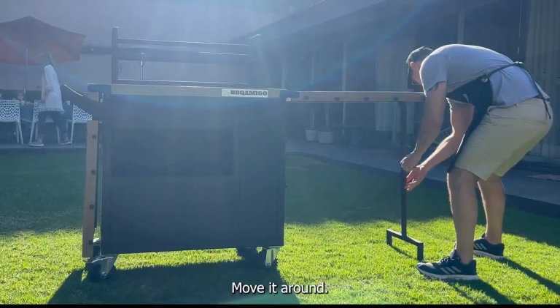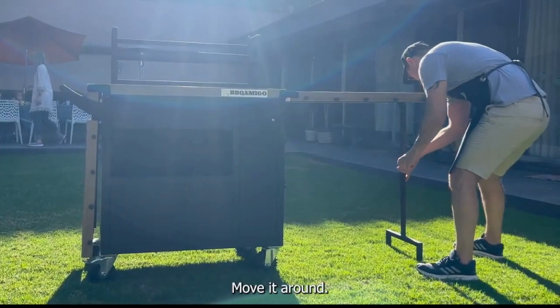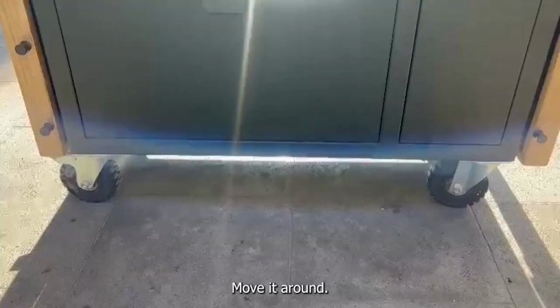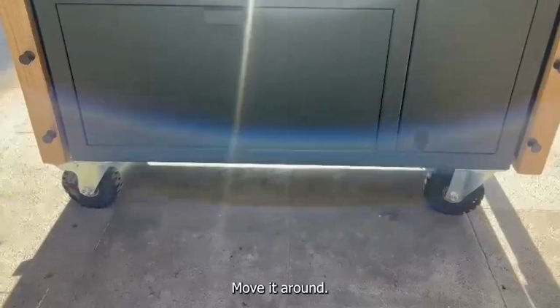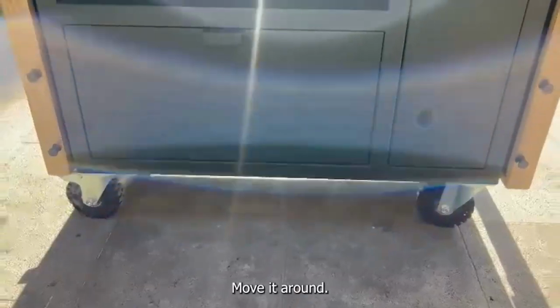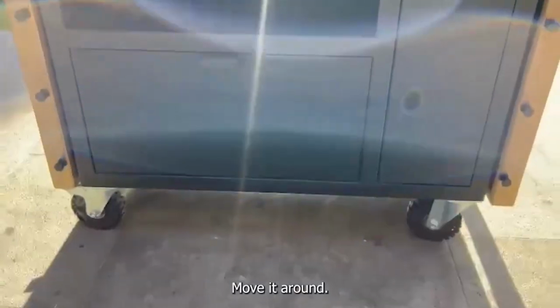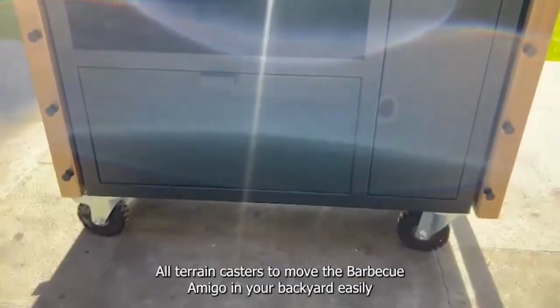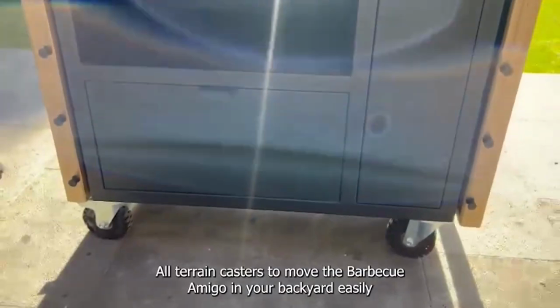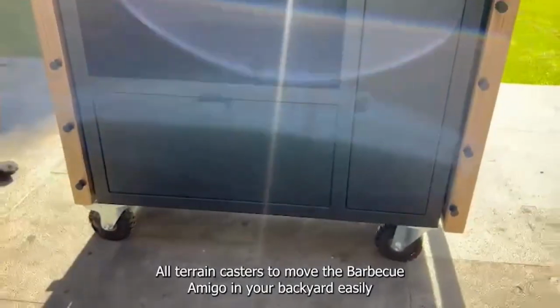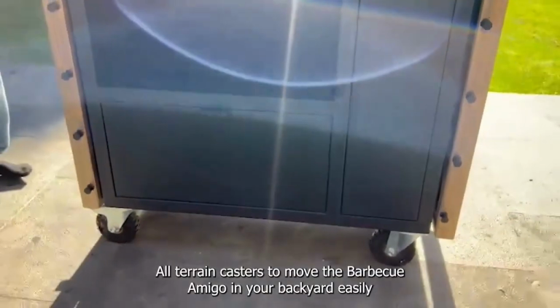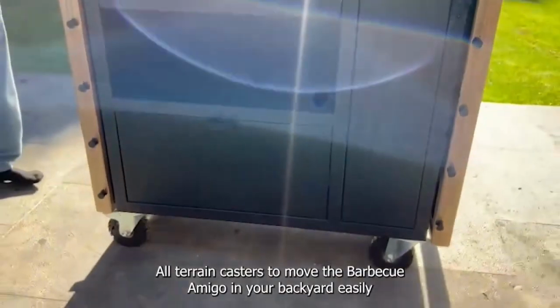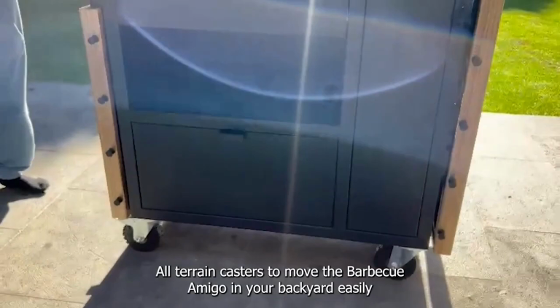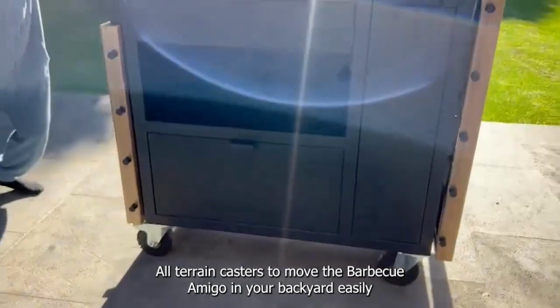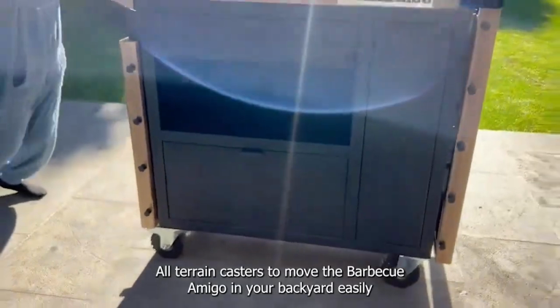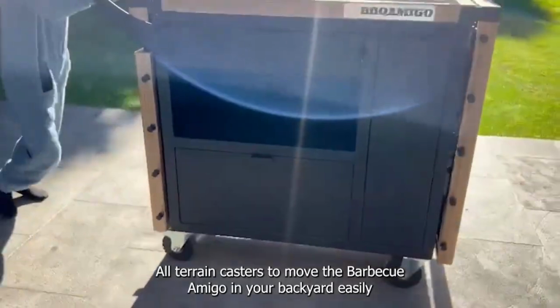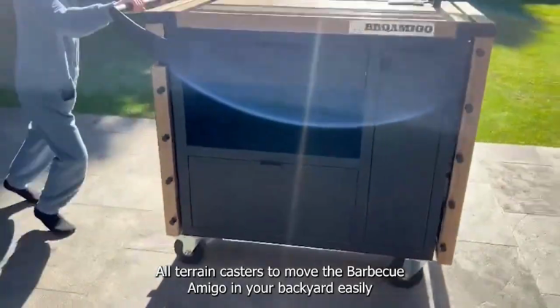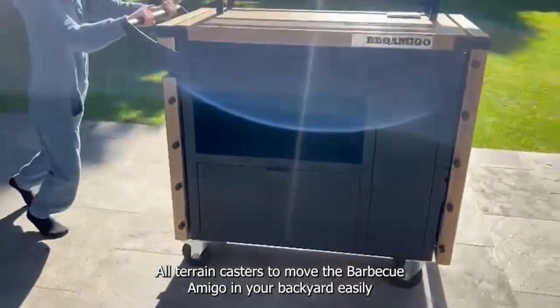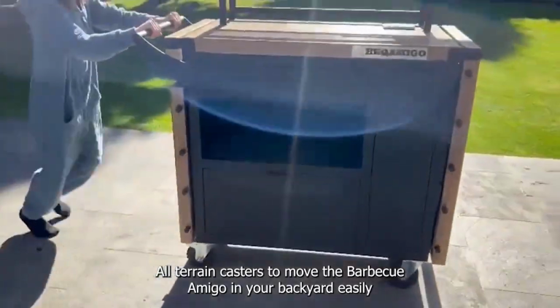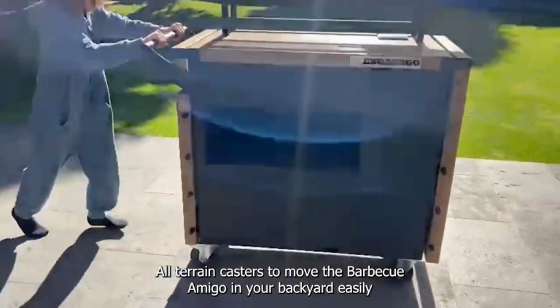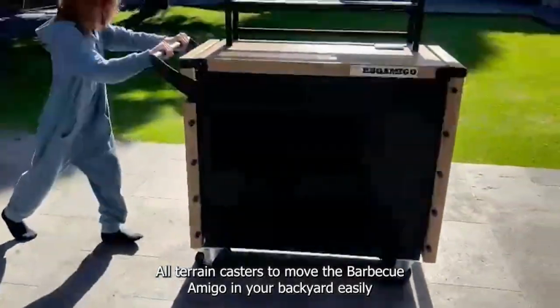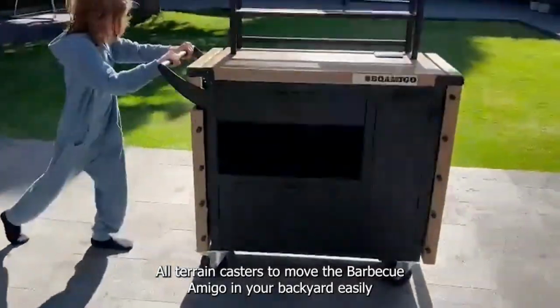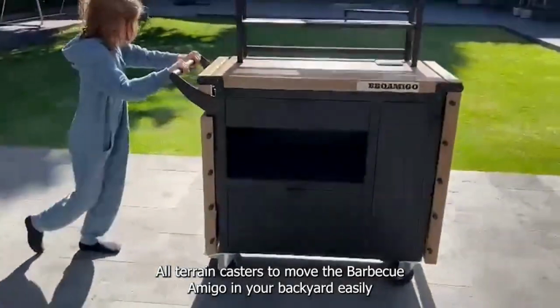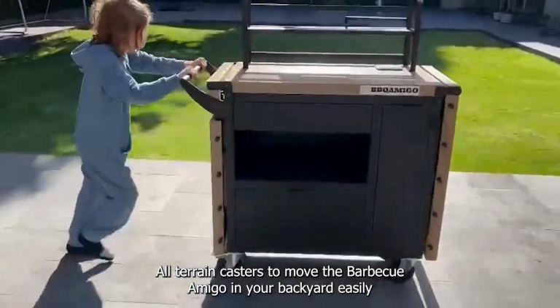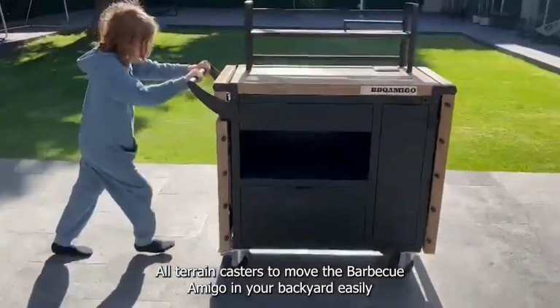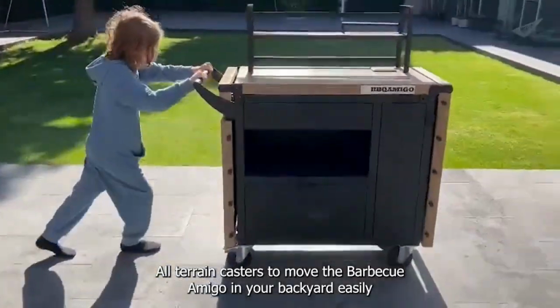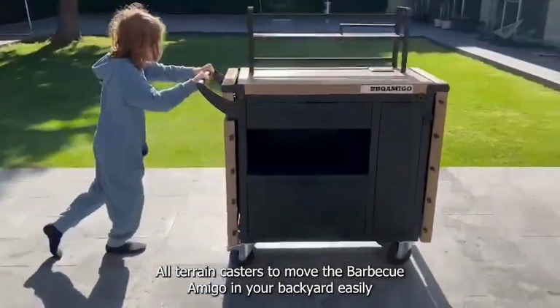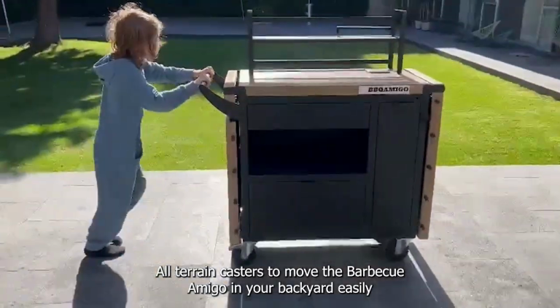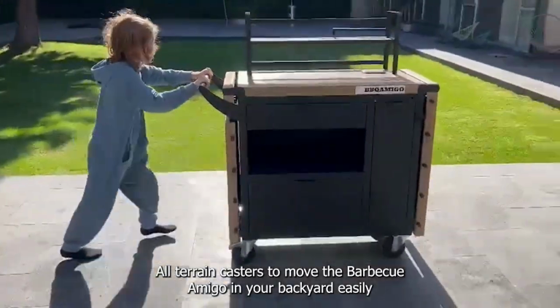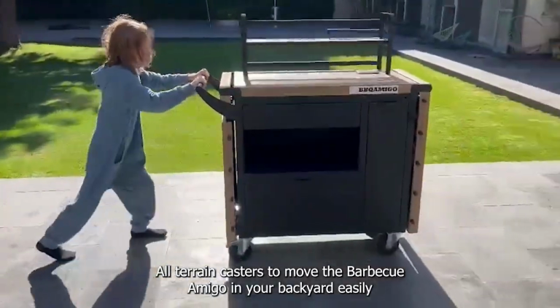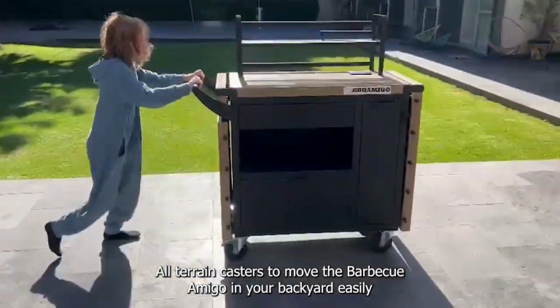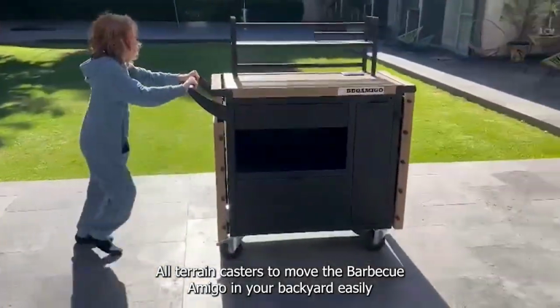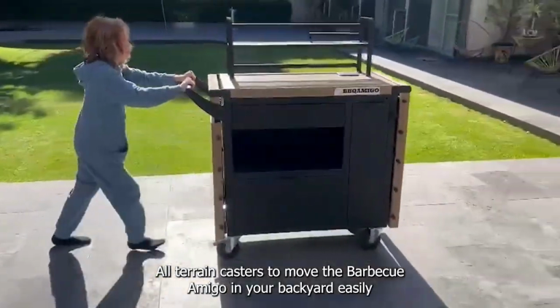Move it around. All-terrain casters let you move the BBQ Amigo around your backyard easily.